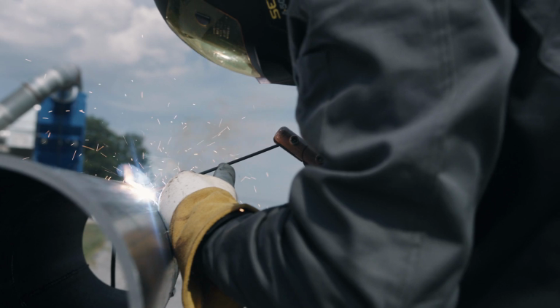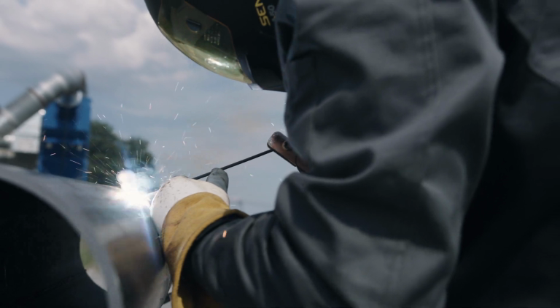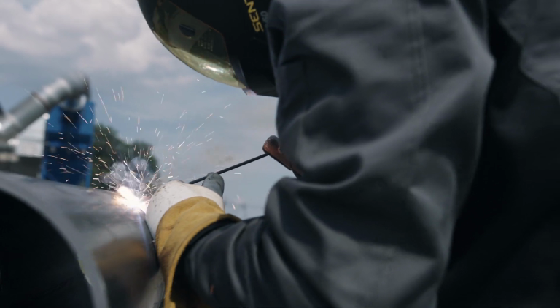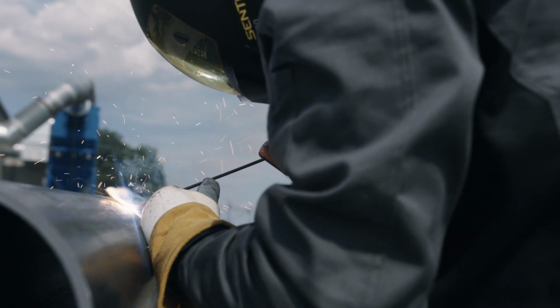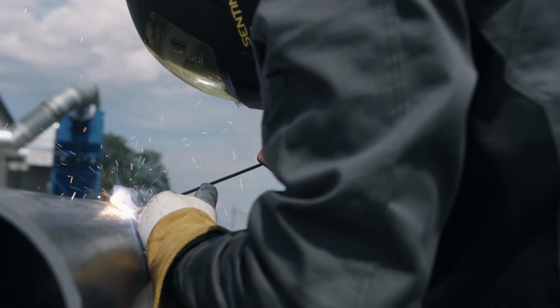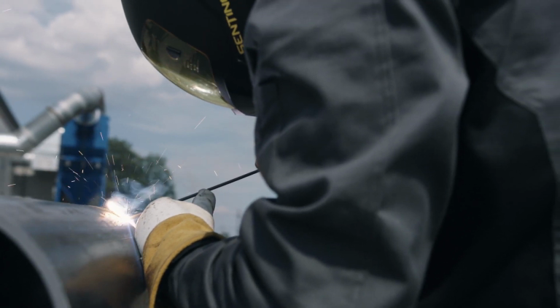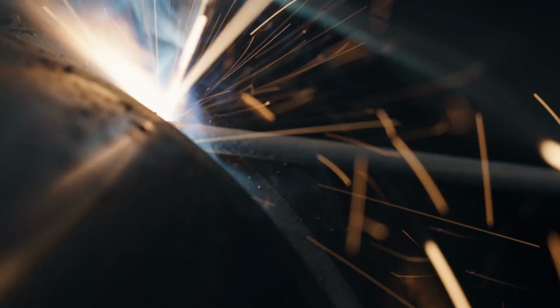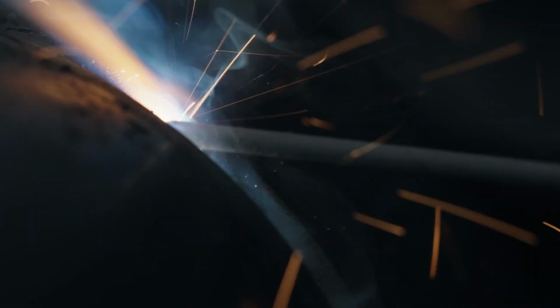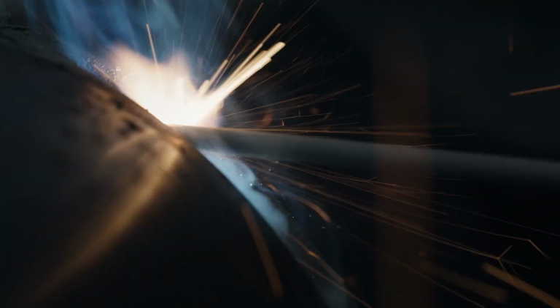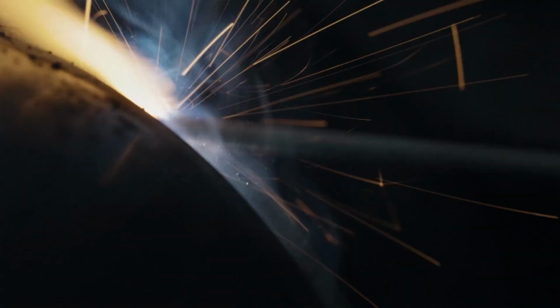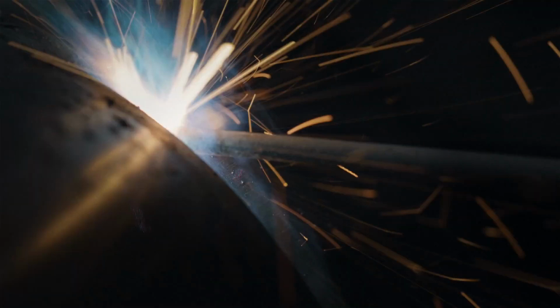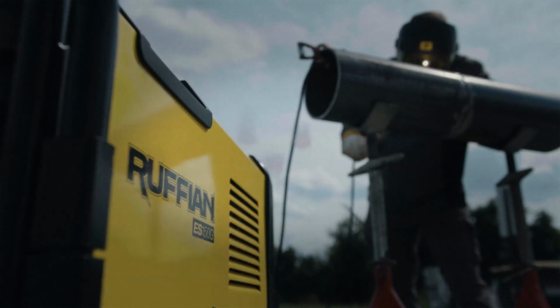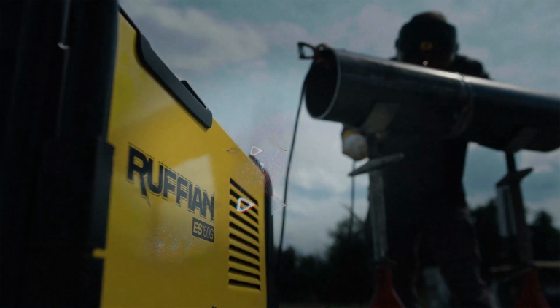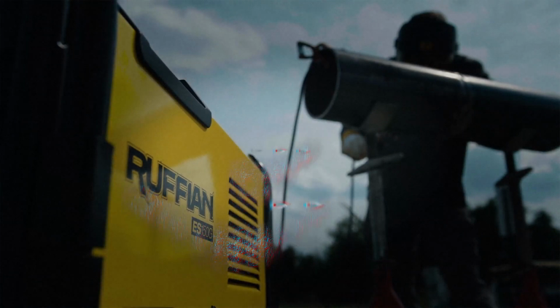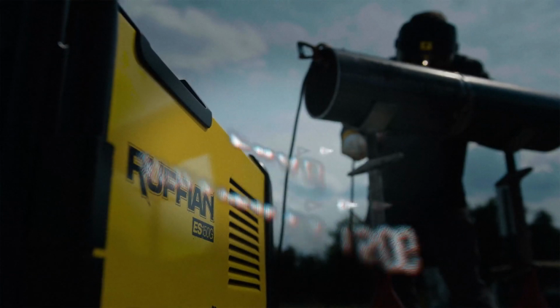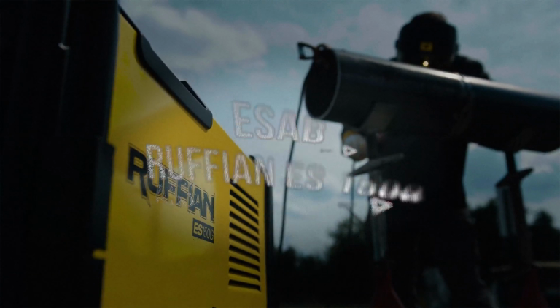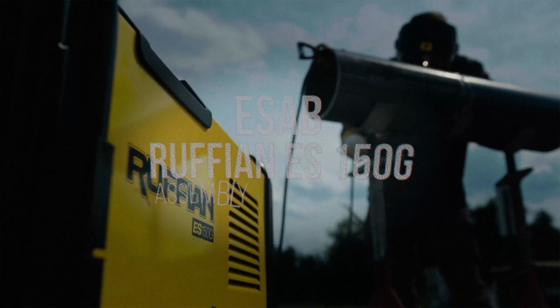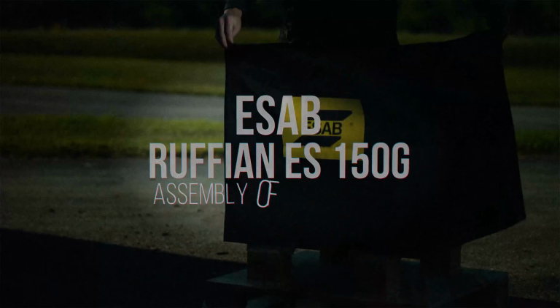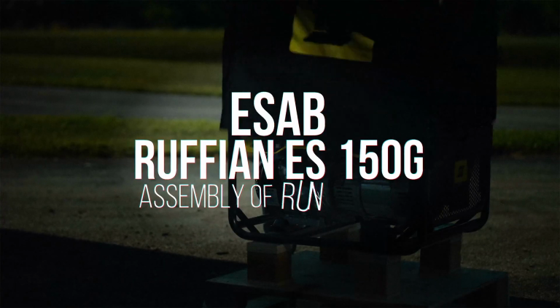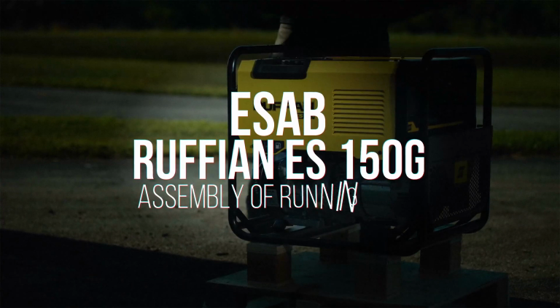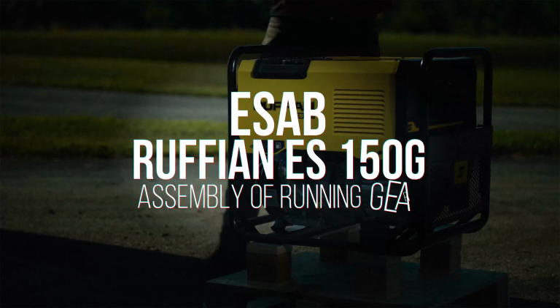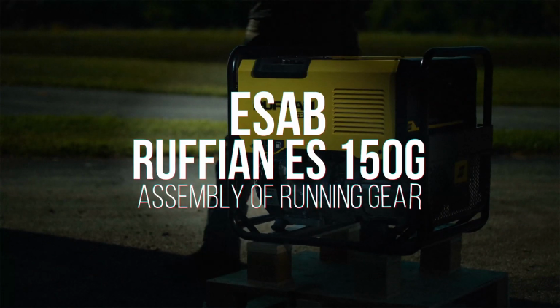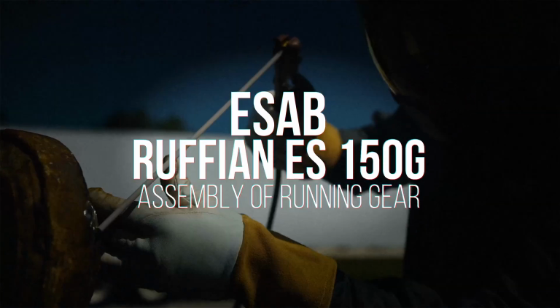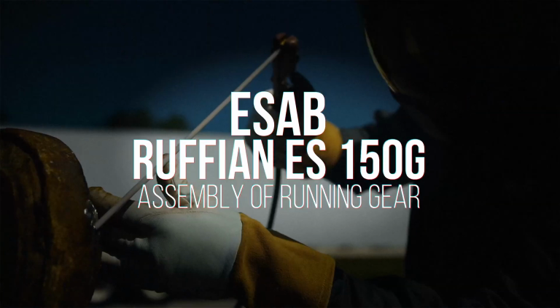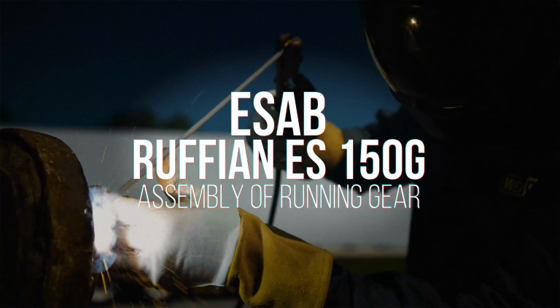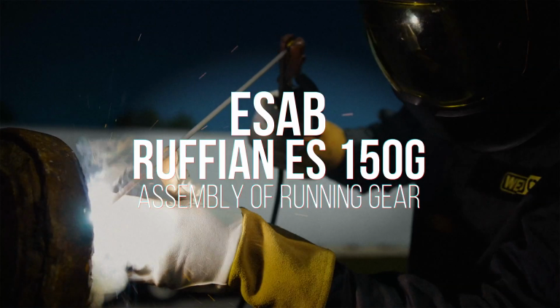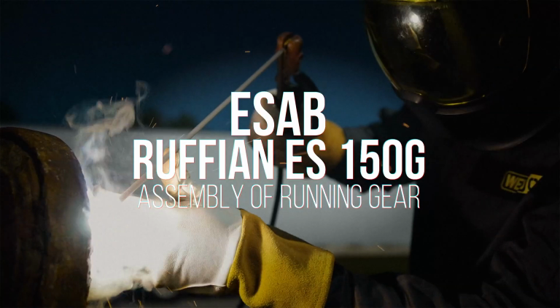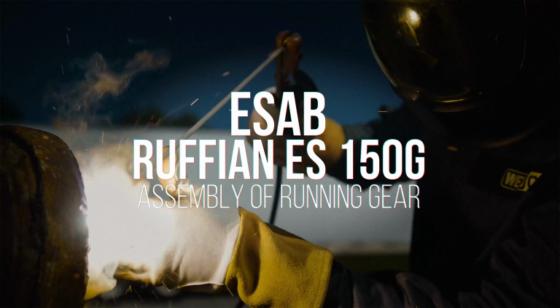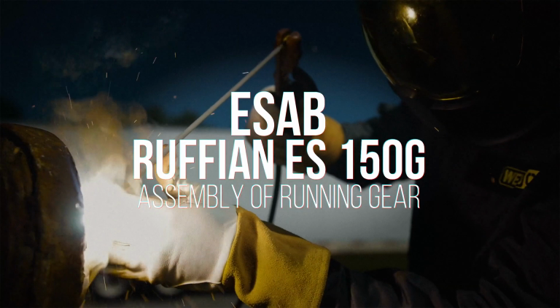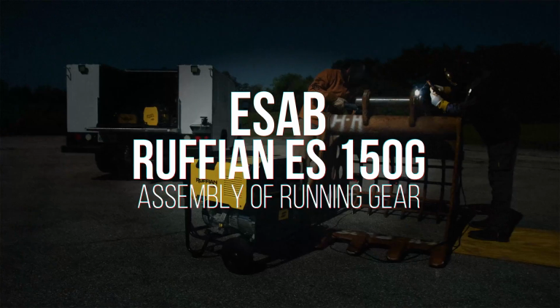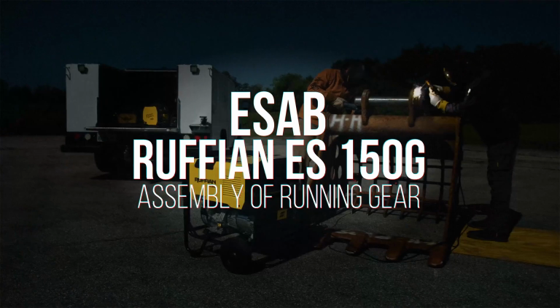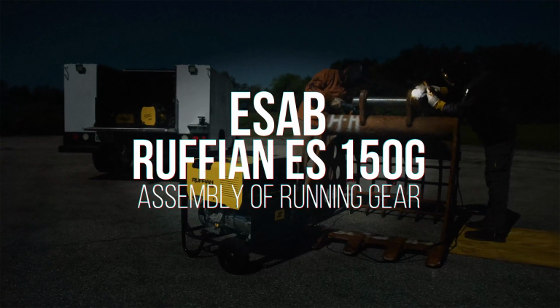Weld it. Run it. Go wild with the ESAB Ruffian ES150G.